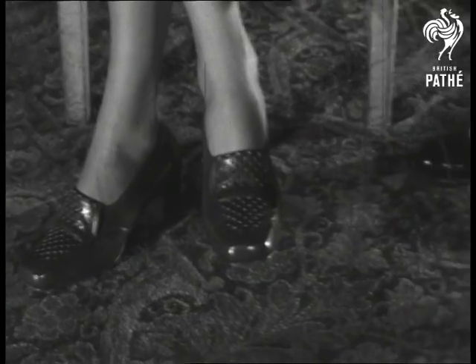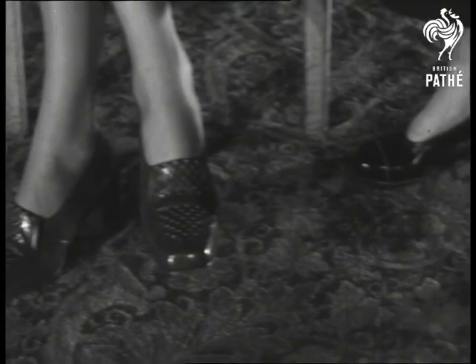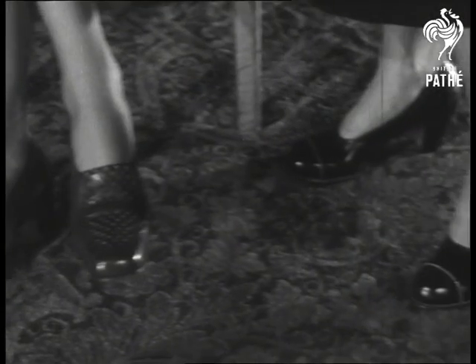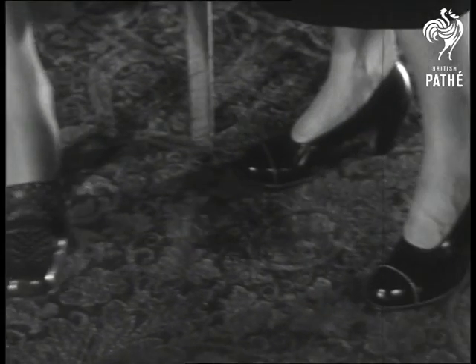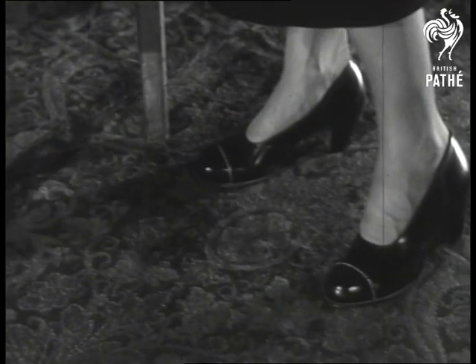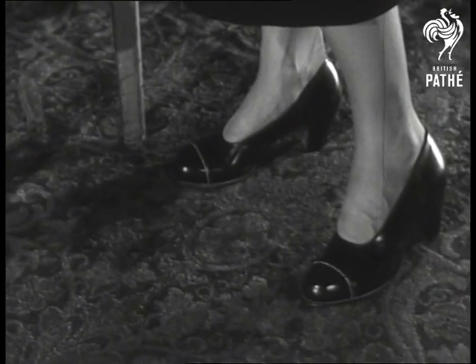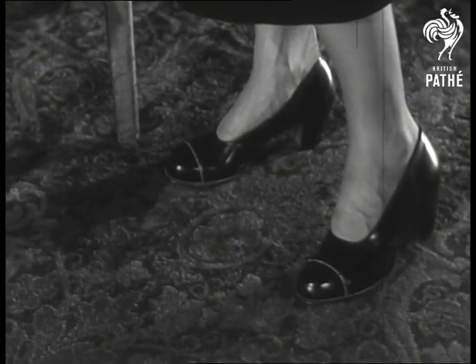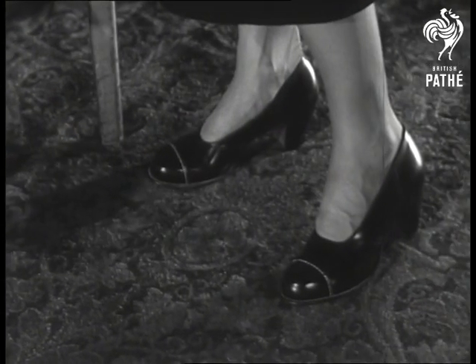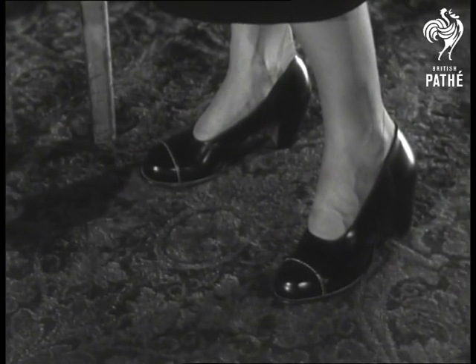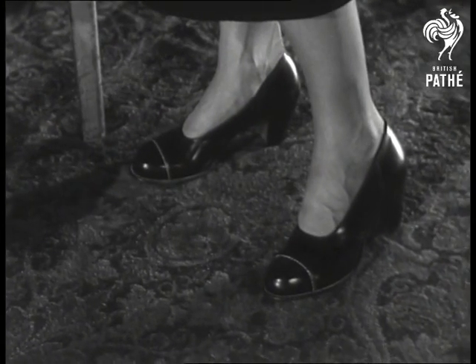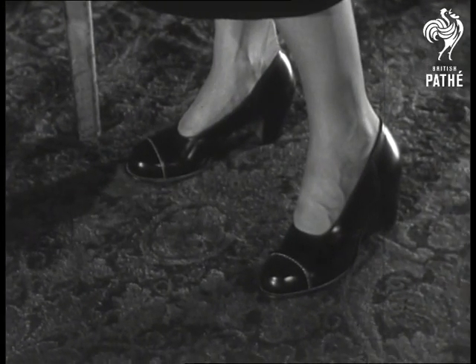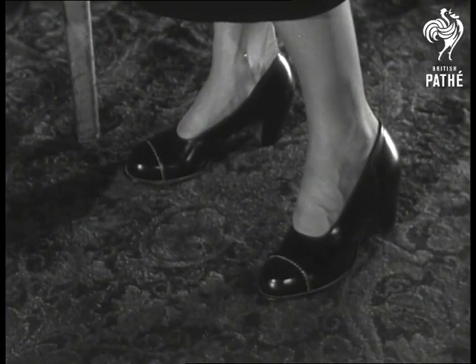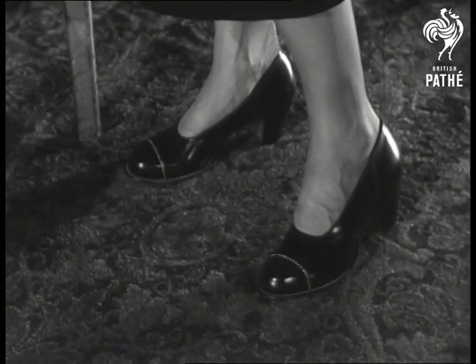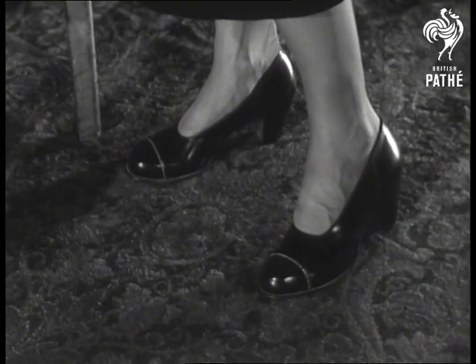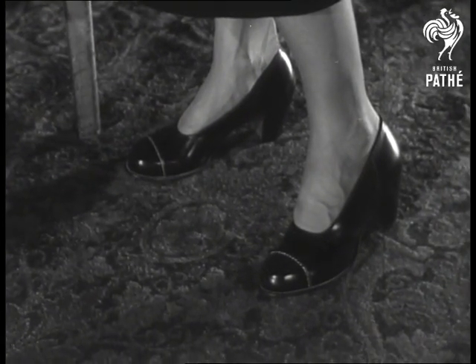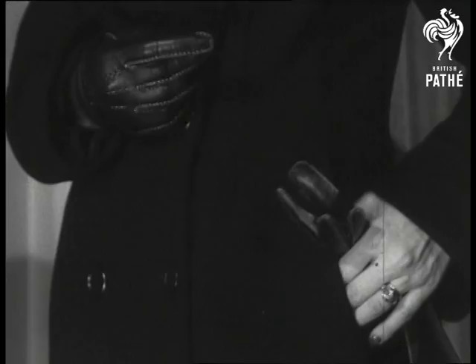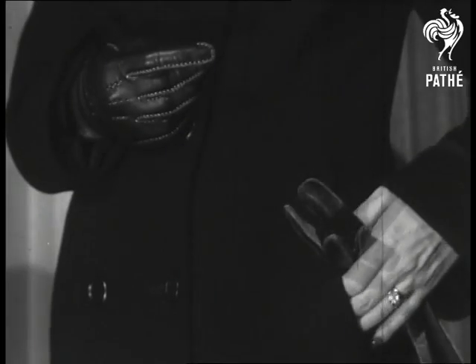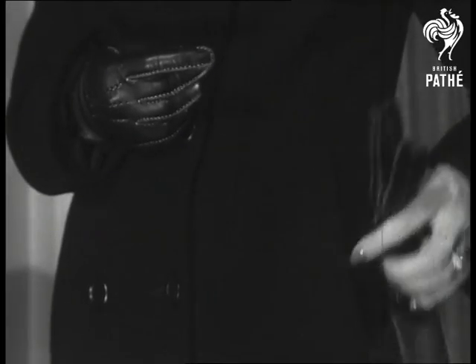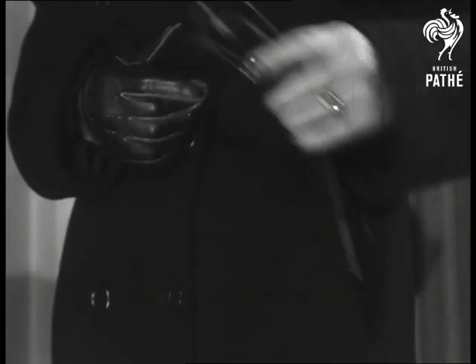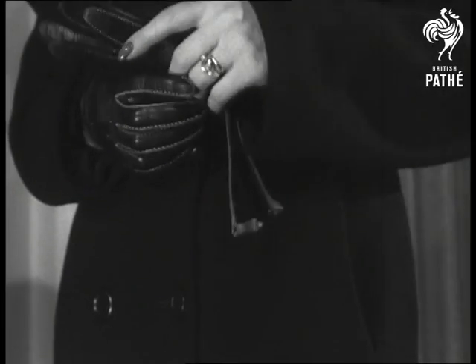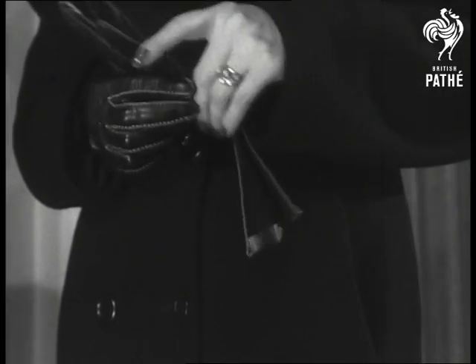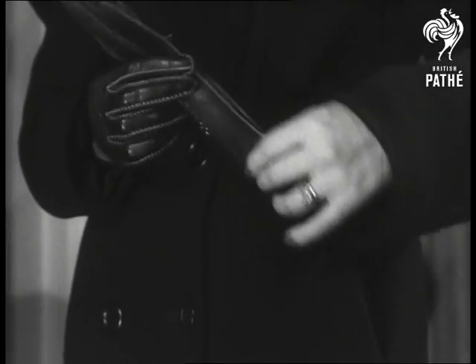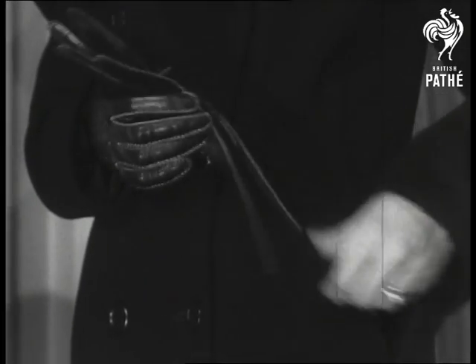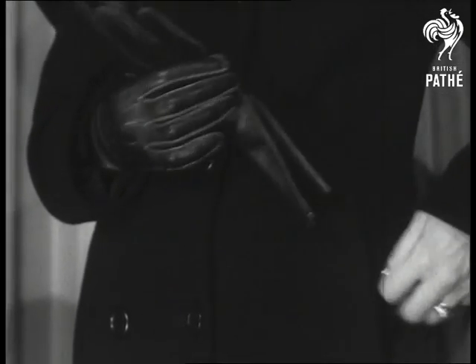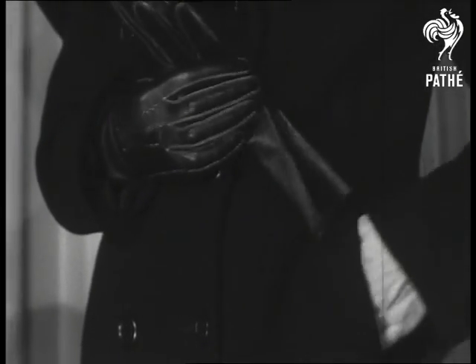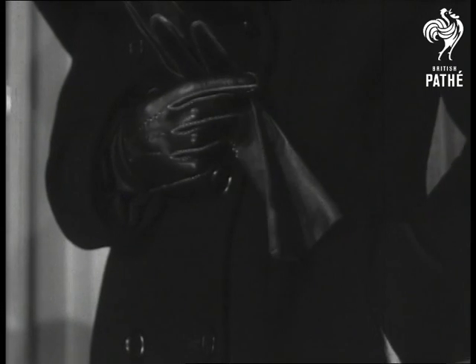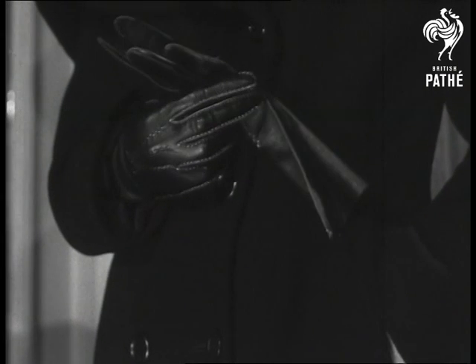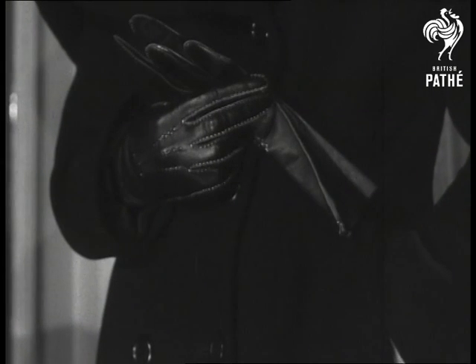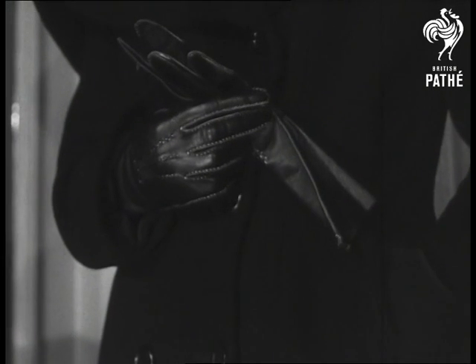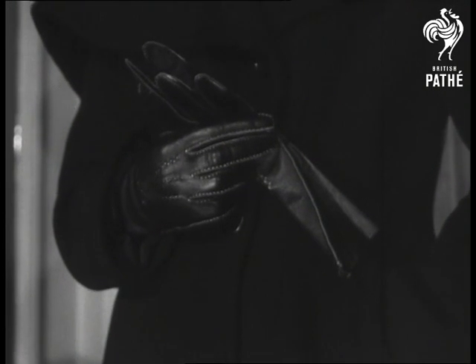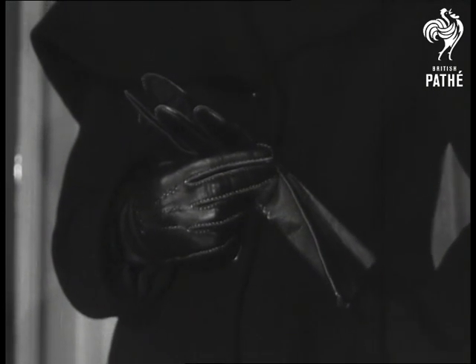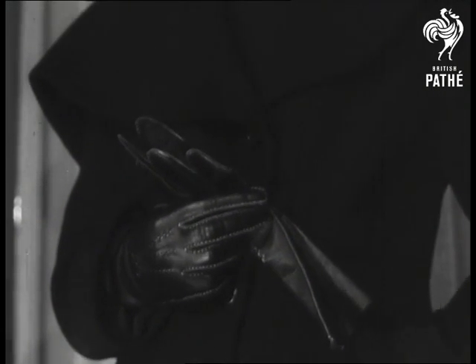Note, for example, the neat saddle-stitching on this welted court. Crosstown is its name. The motif is continued in these gloves to match.